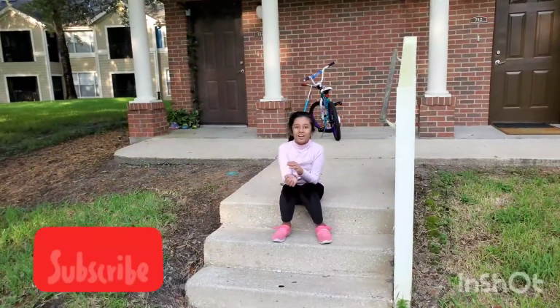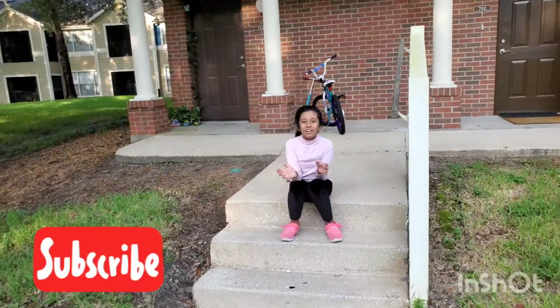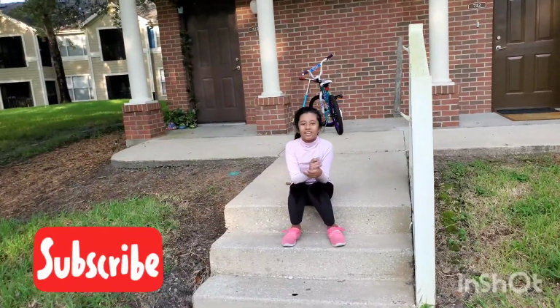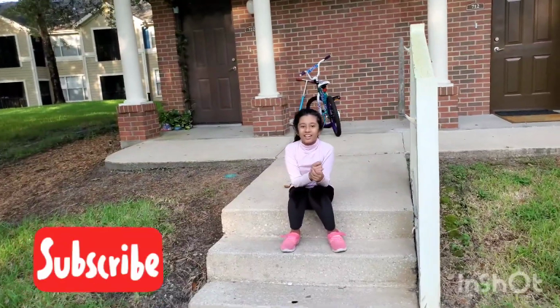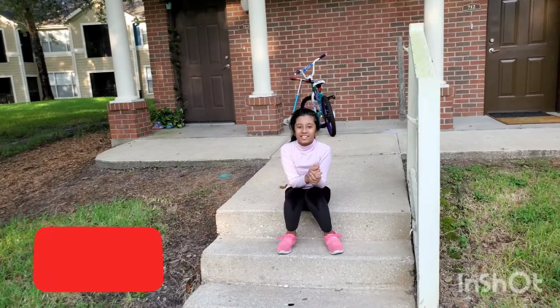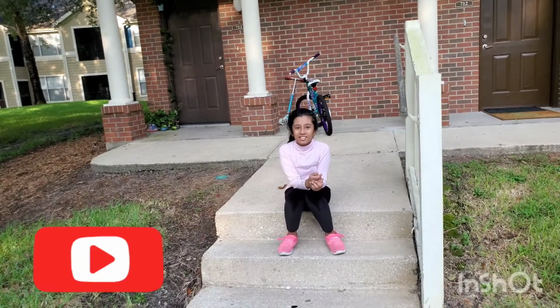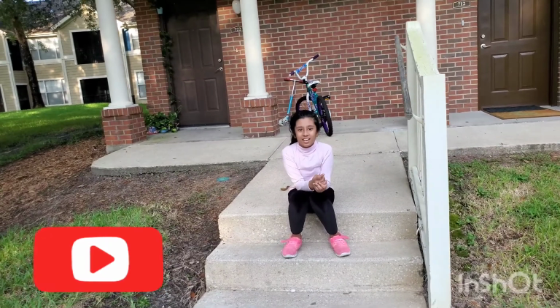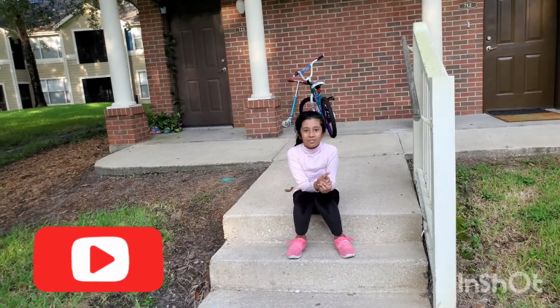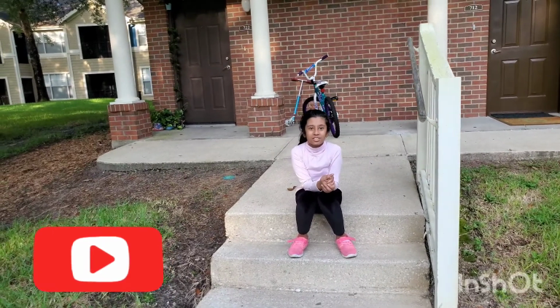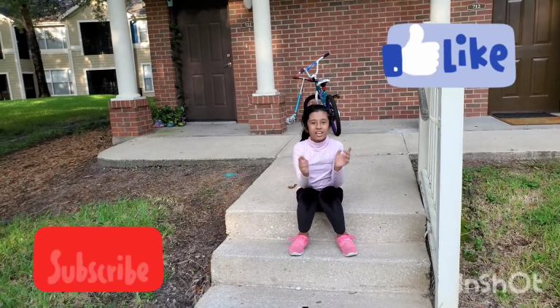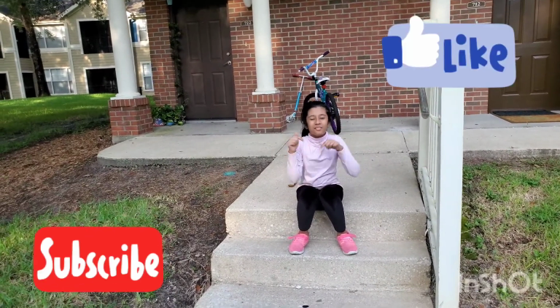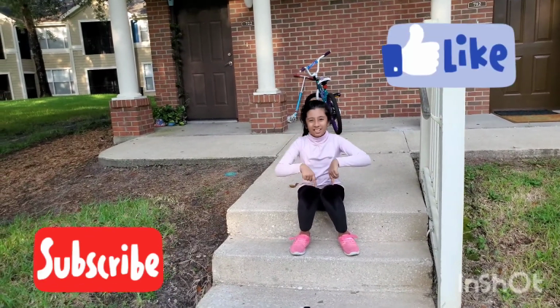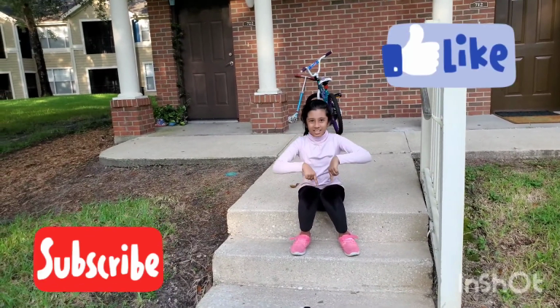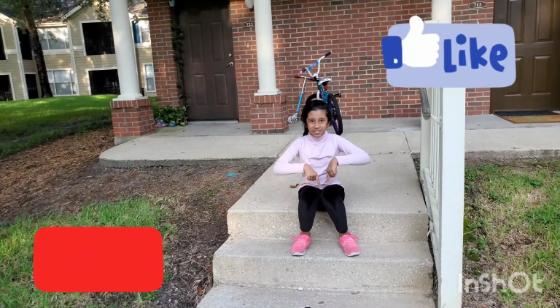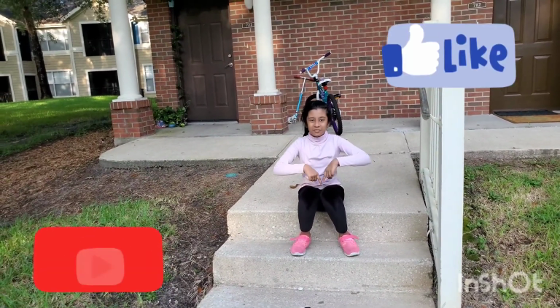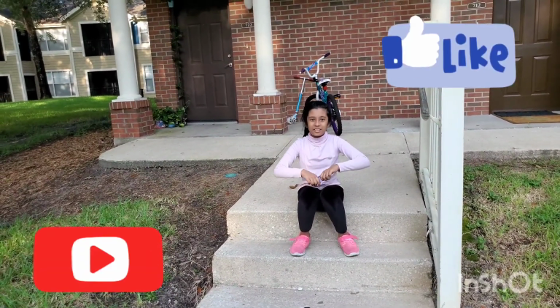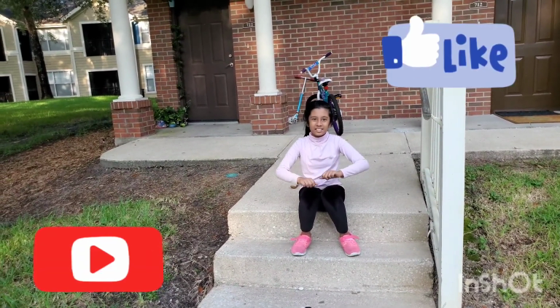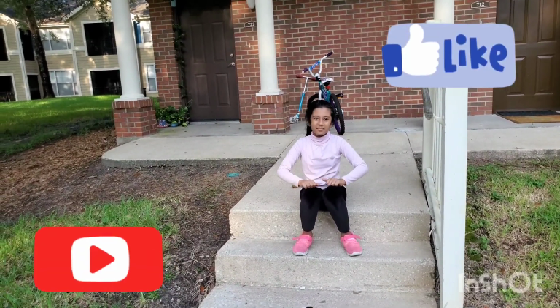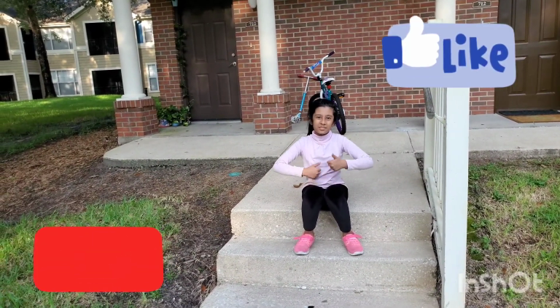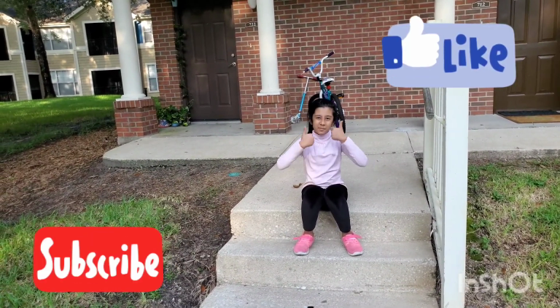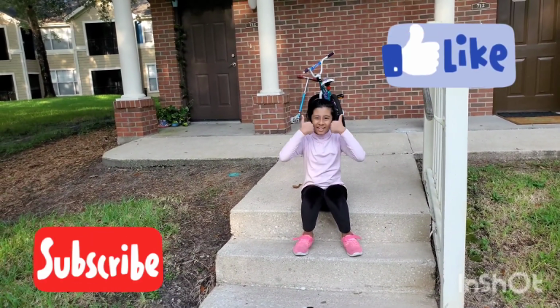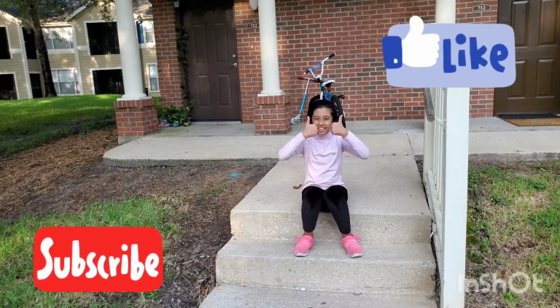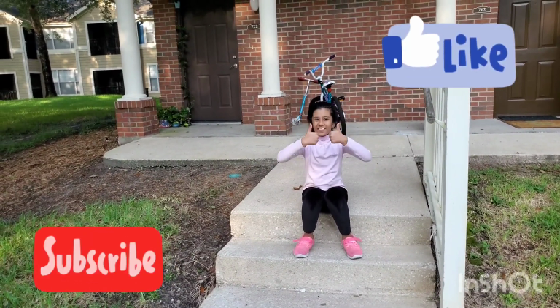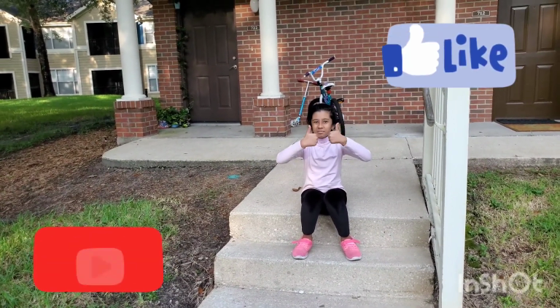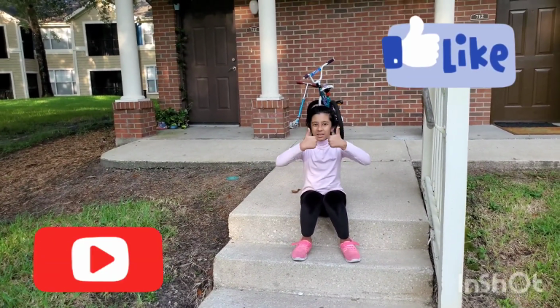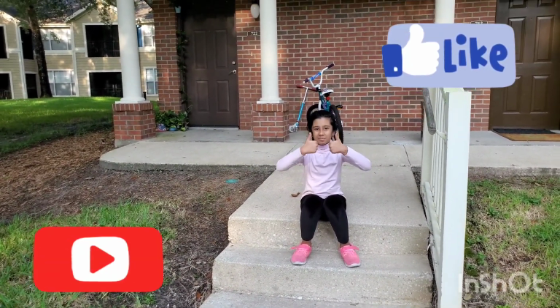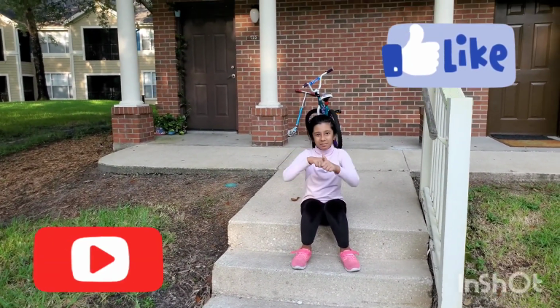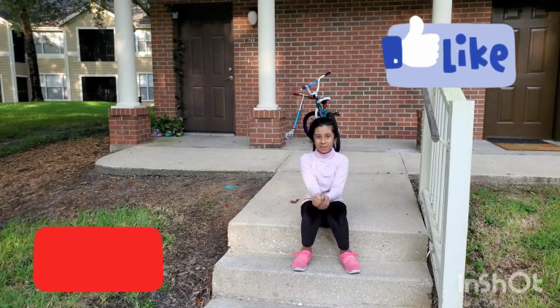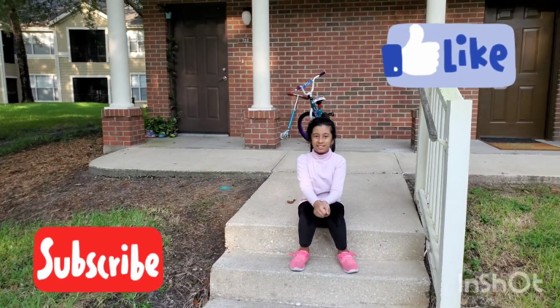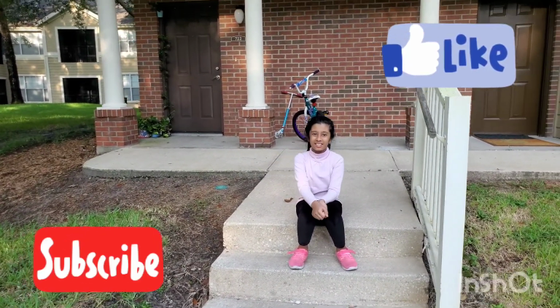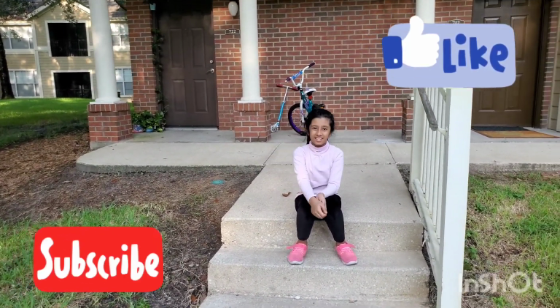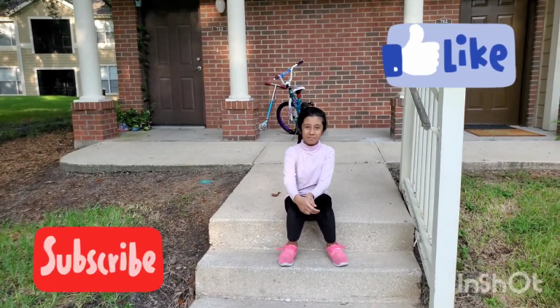Okay guys, that's all I have for you today. If you like this video, don't forget to give it a big thumbs up, subscribe, and I'll see you next time. Bye!